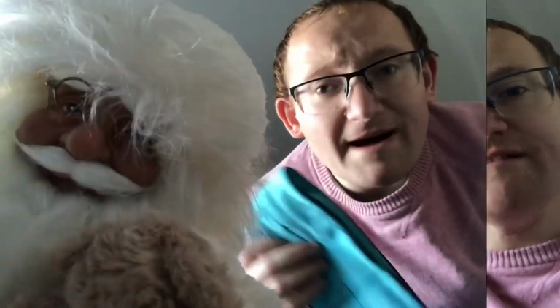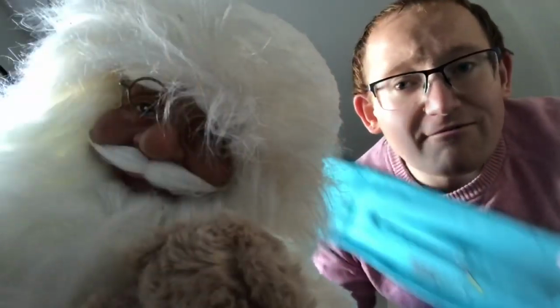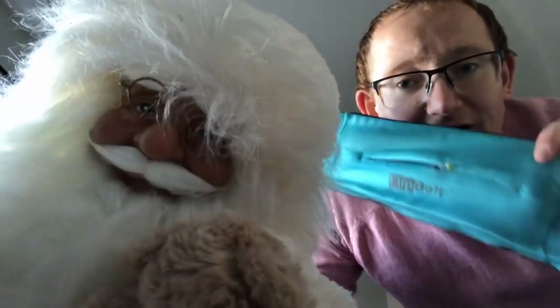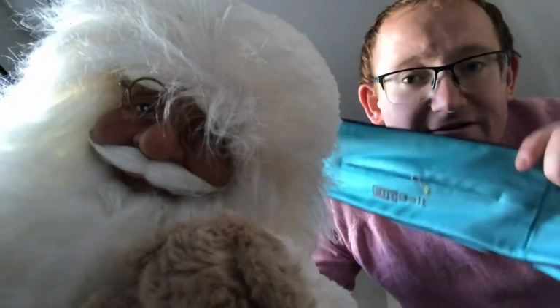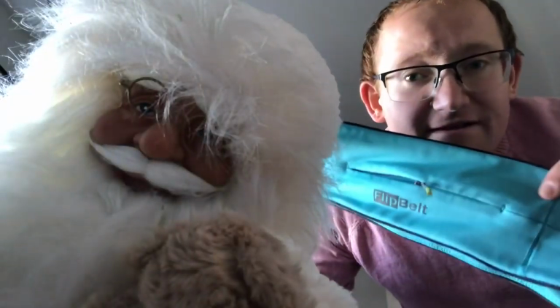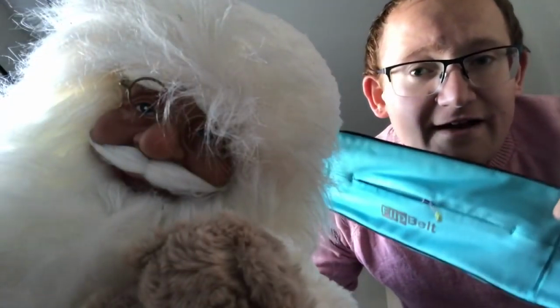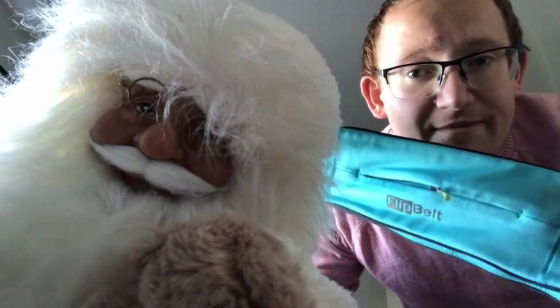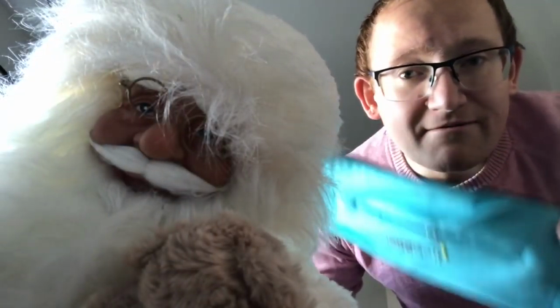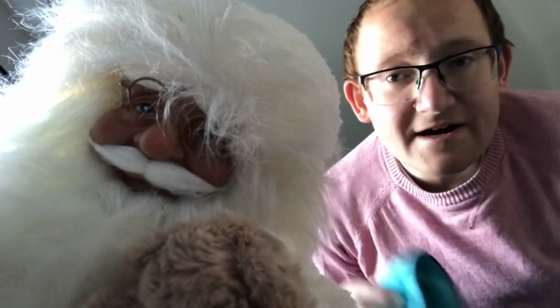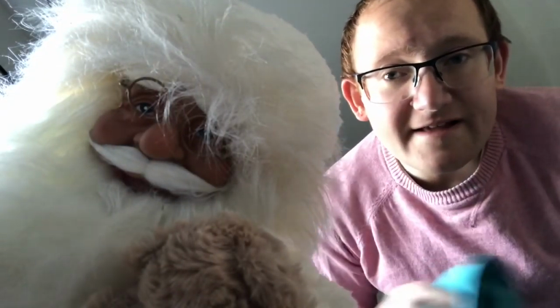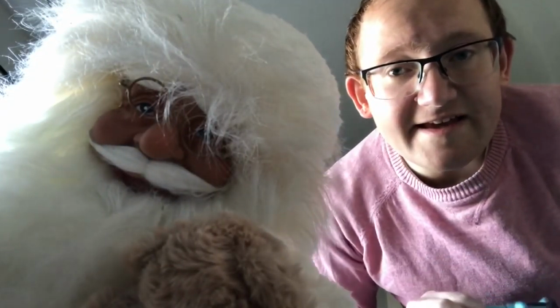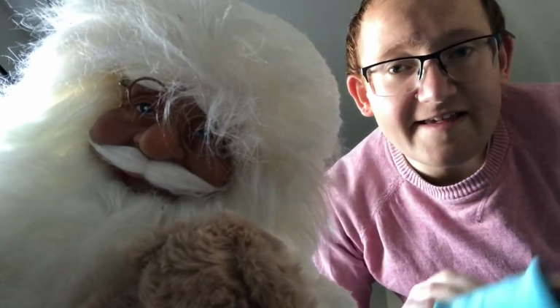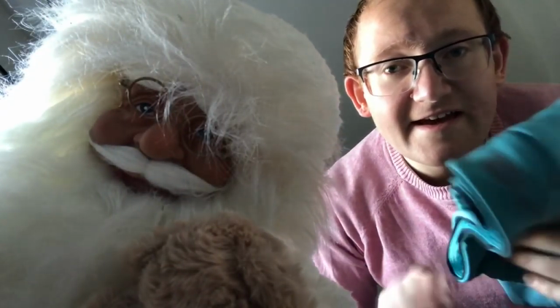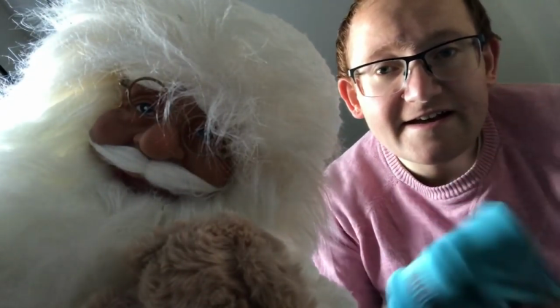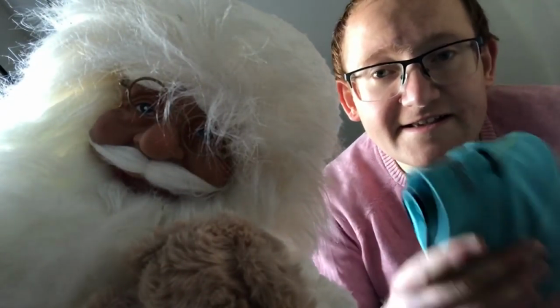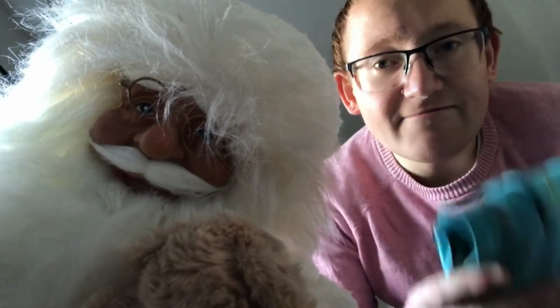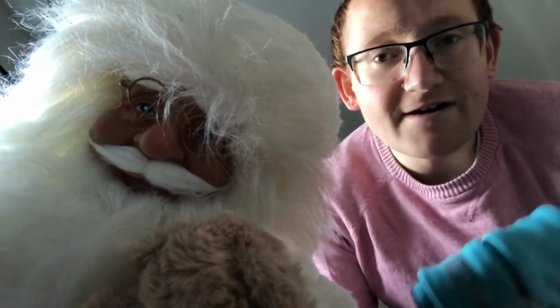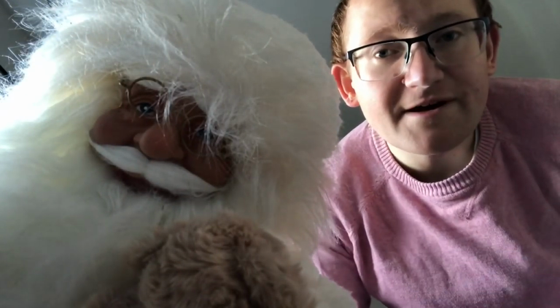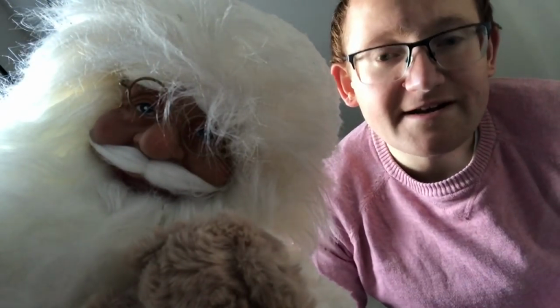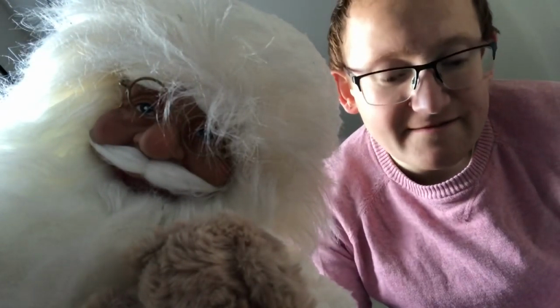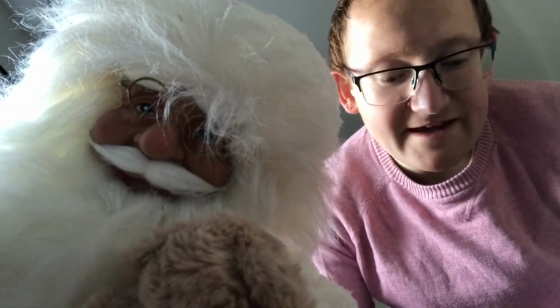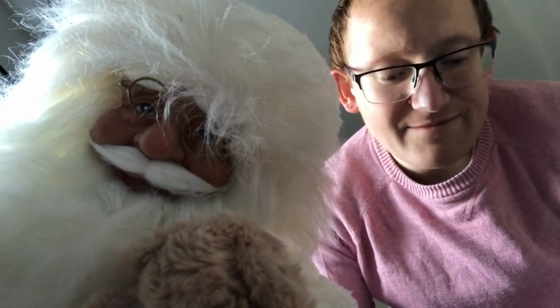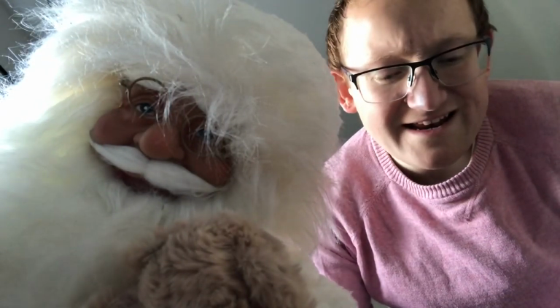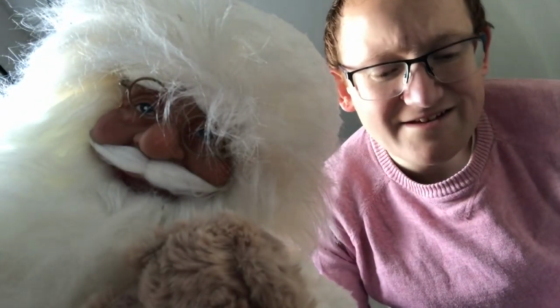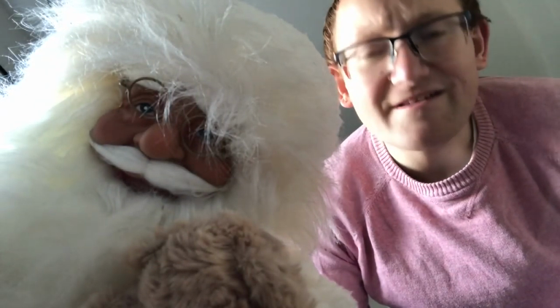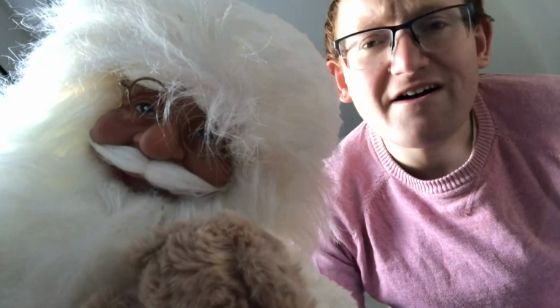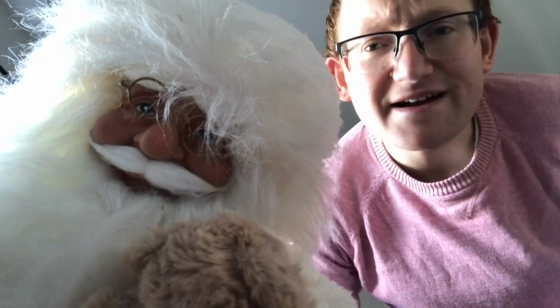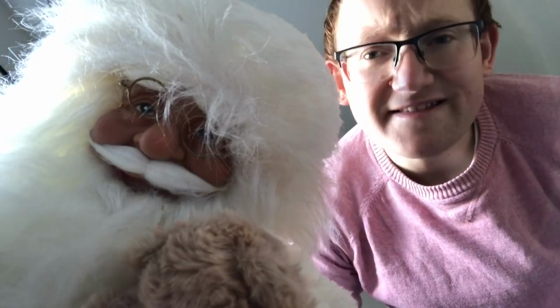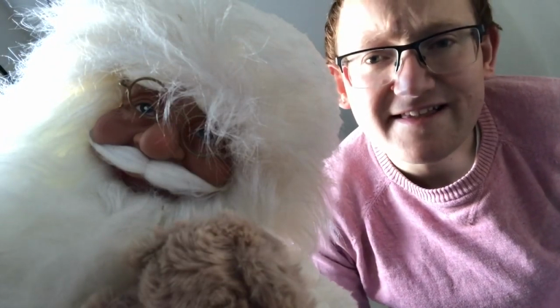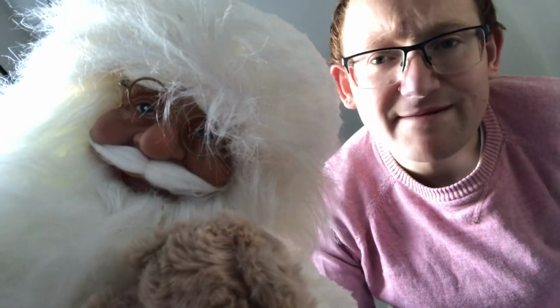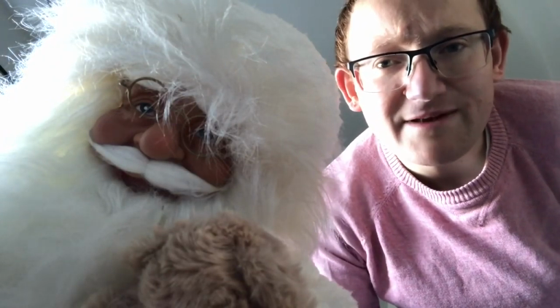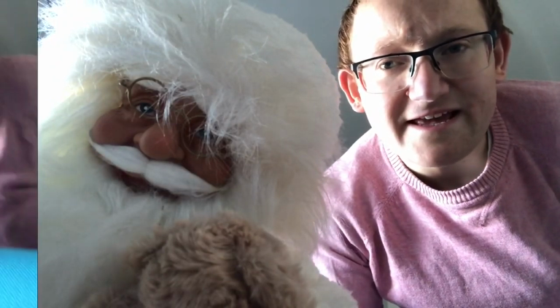A belt. I use the FlipBelt. It's easy, it doesn't rub. It doesn't make you bleed like armbands tend to make me bleed.